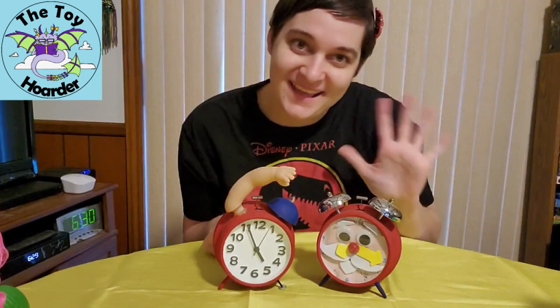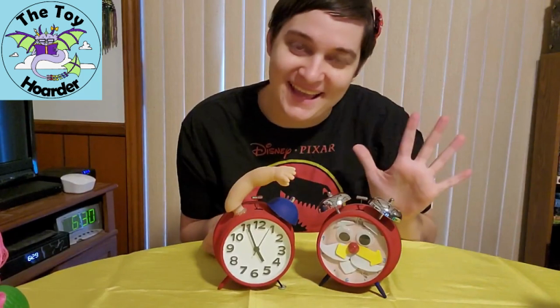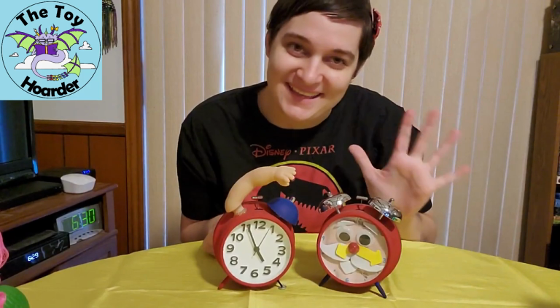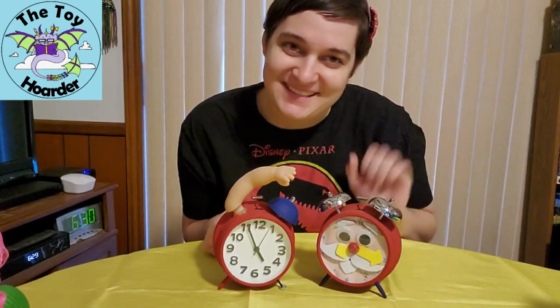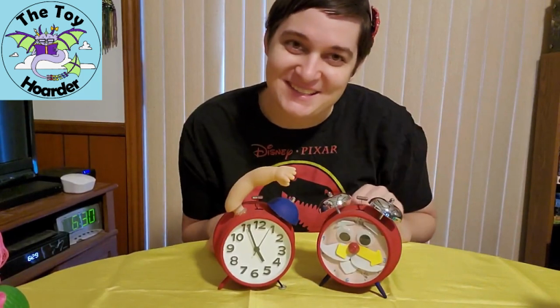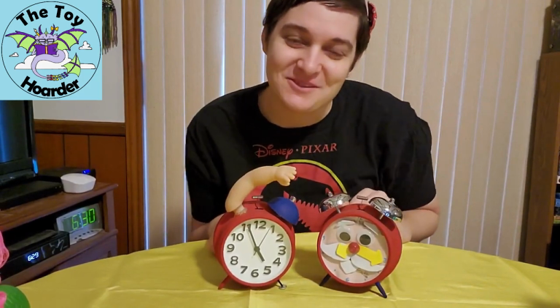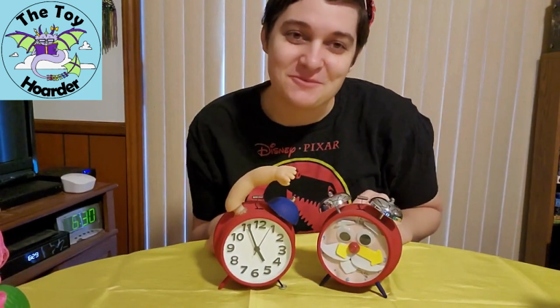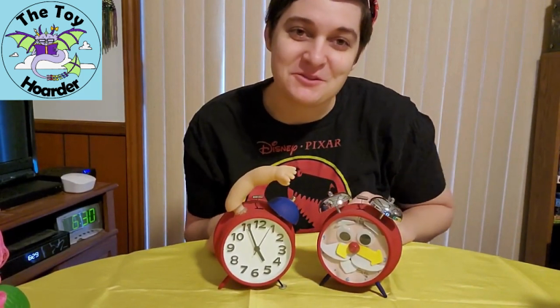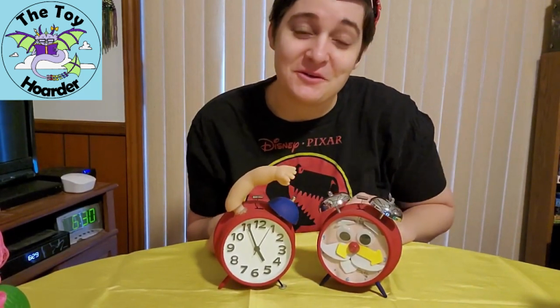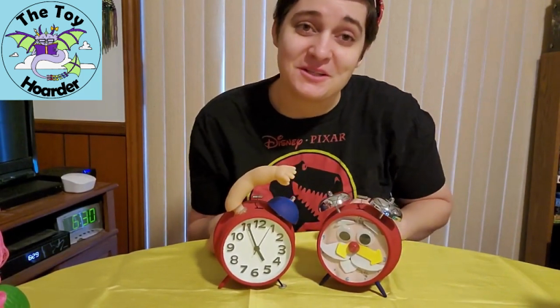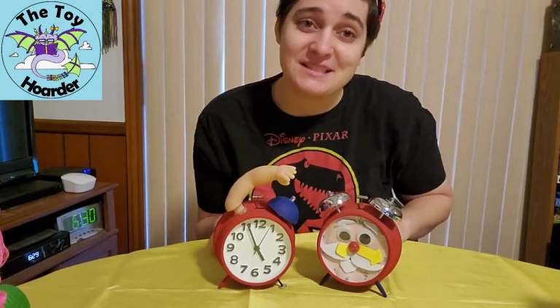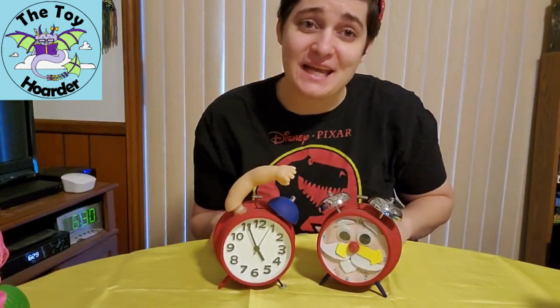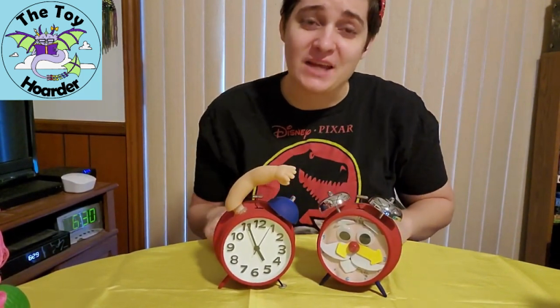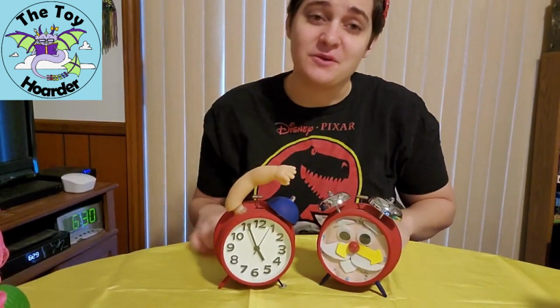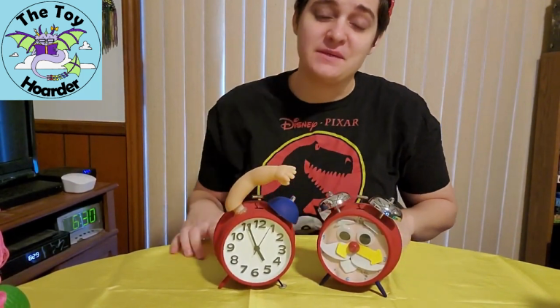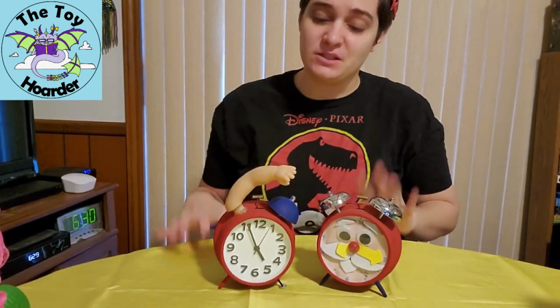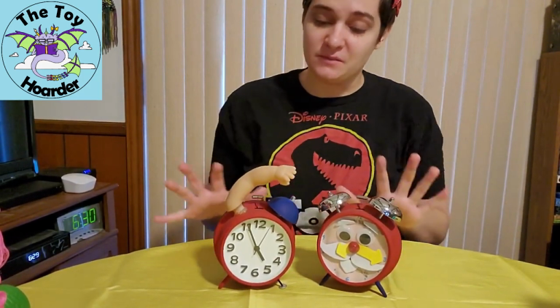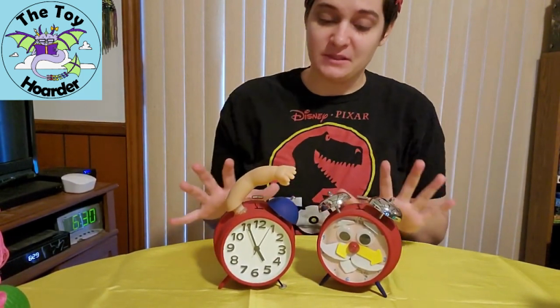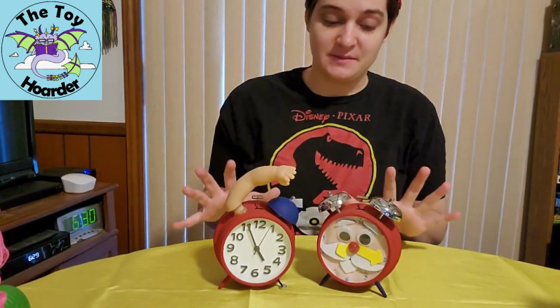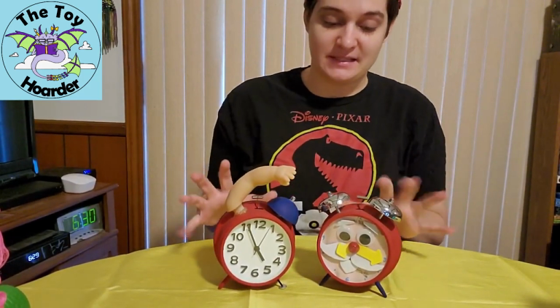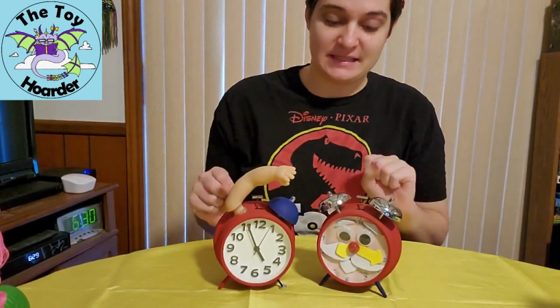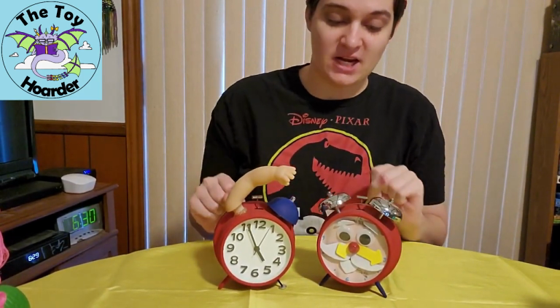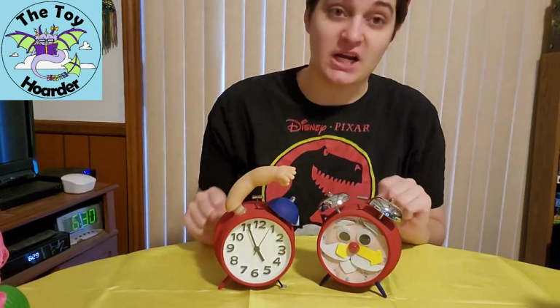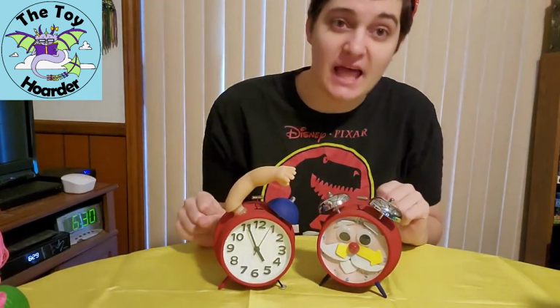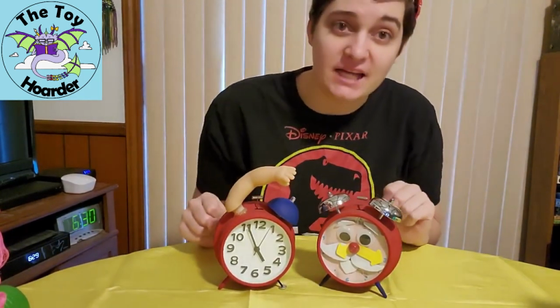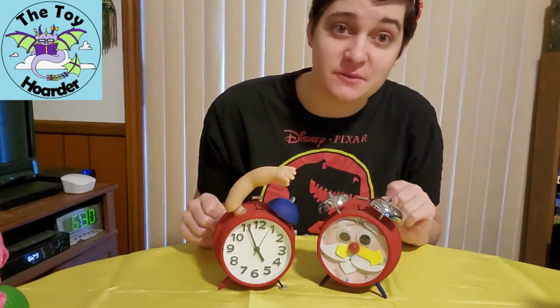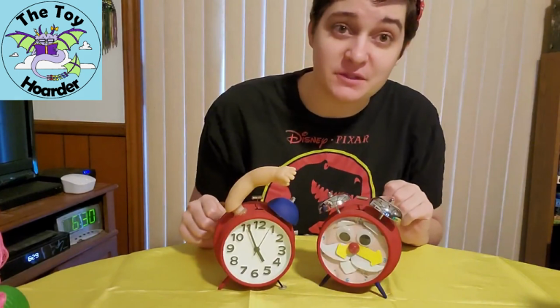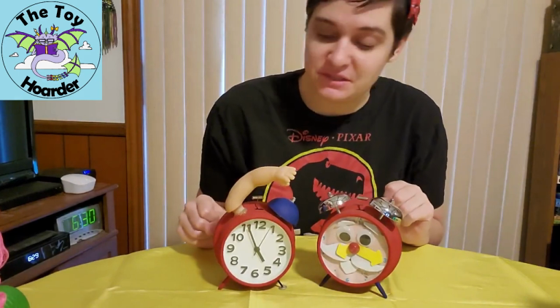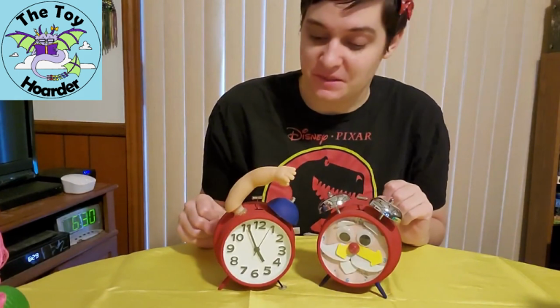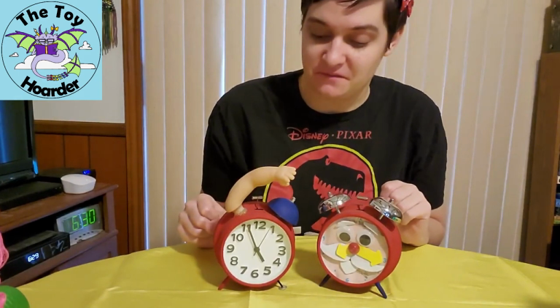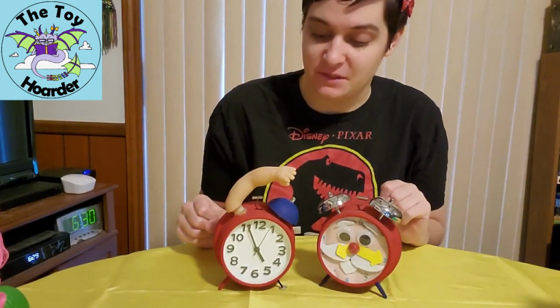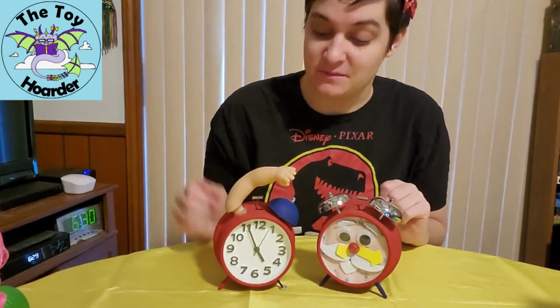Hey, it's Elizabeth from the Toy Hoarder. Today I have with me two of my toy mods that are clocks from the Toy Story films.